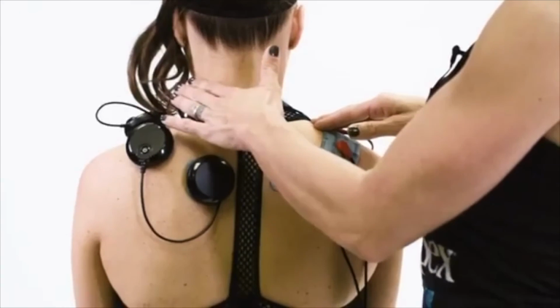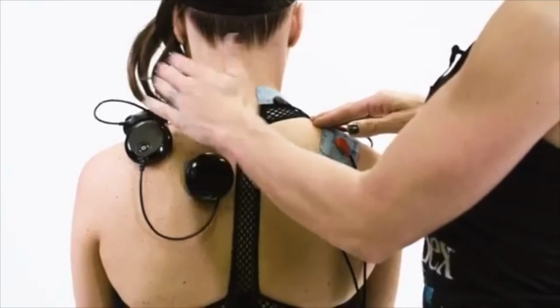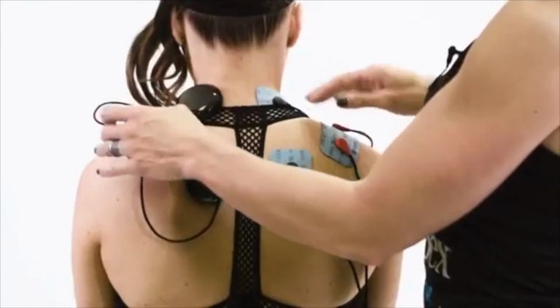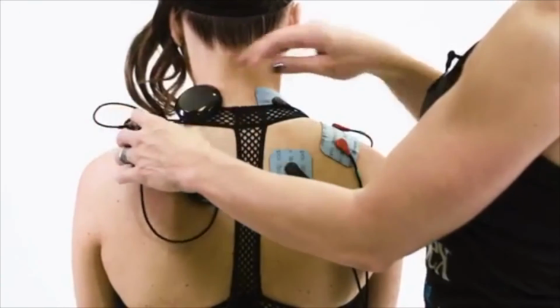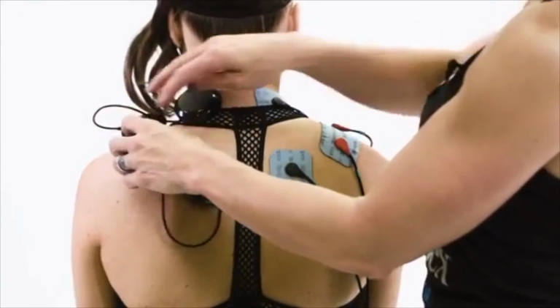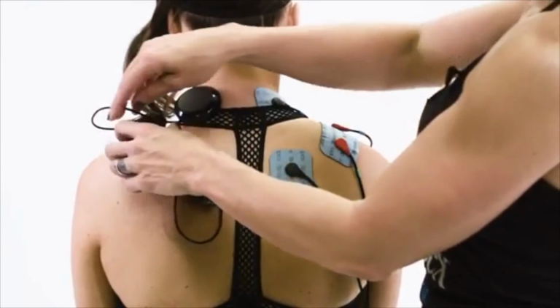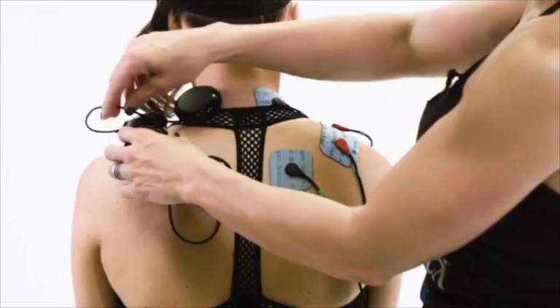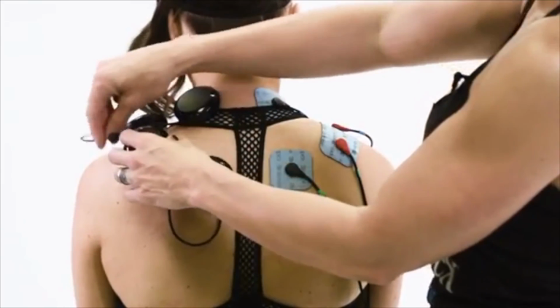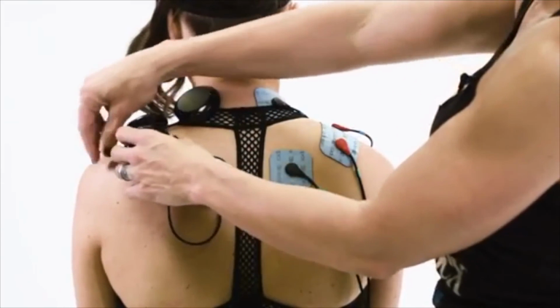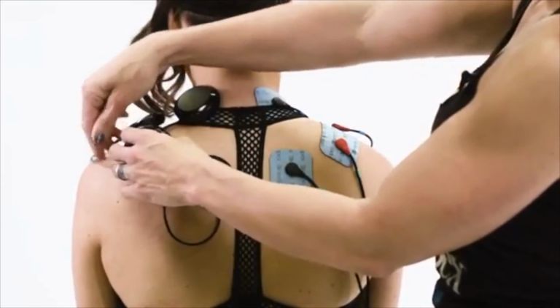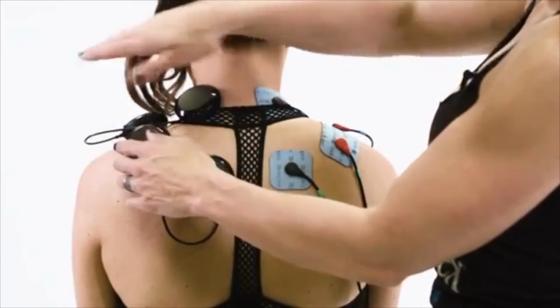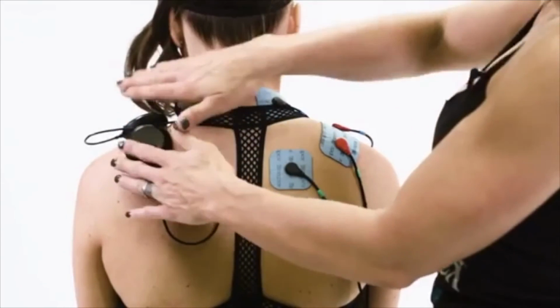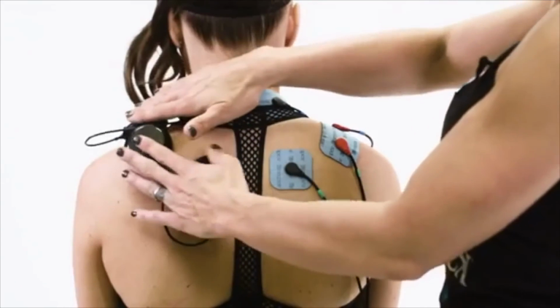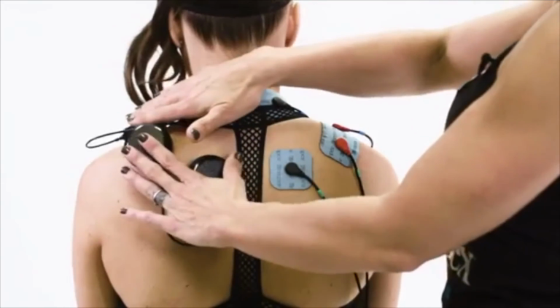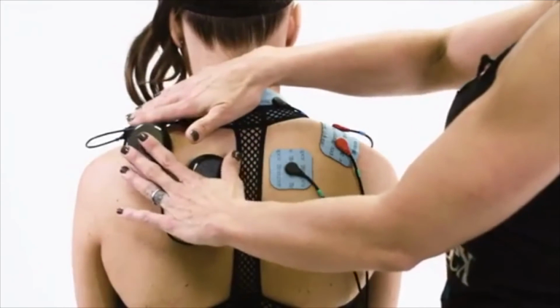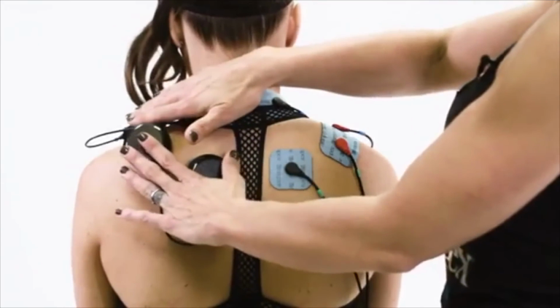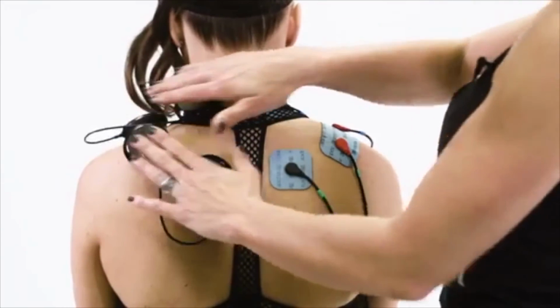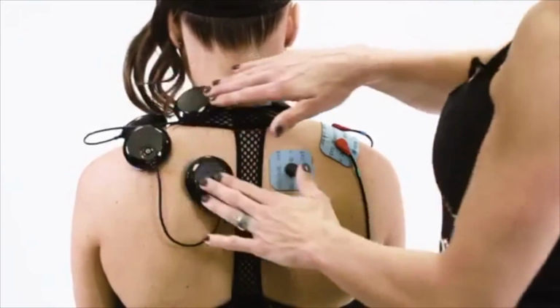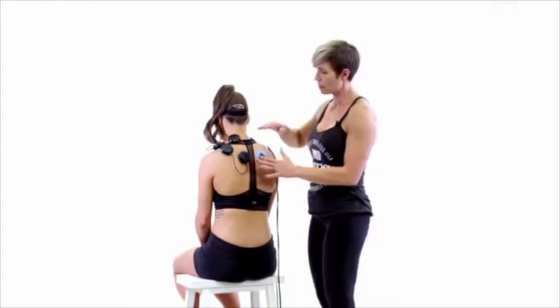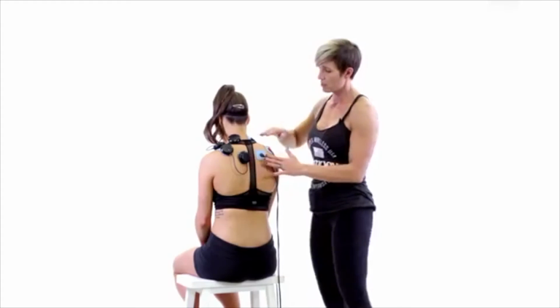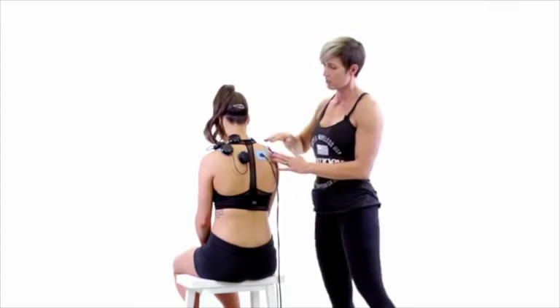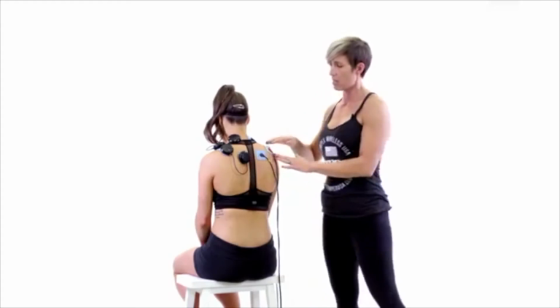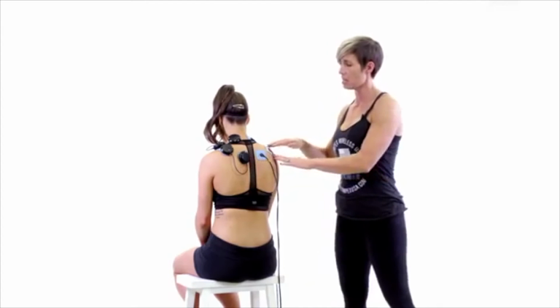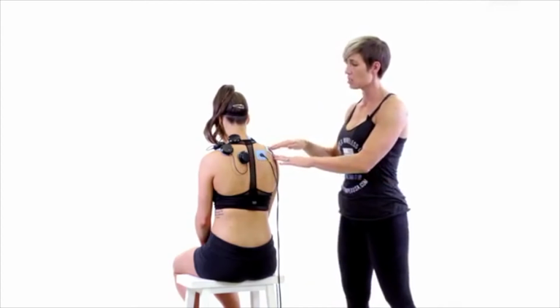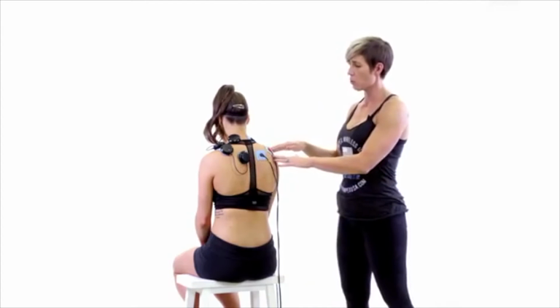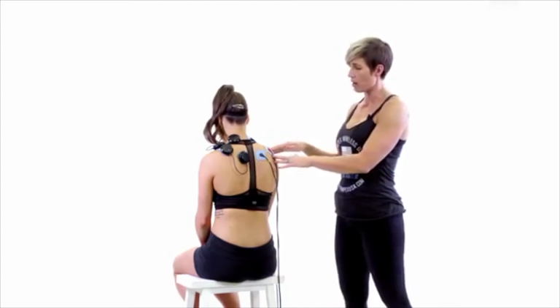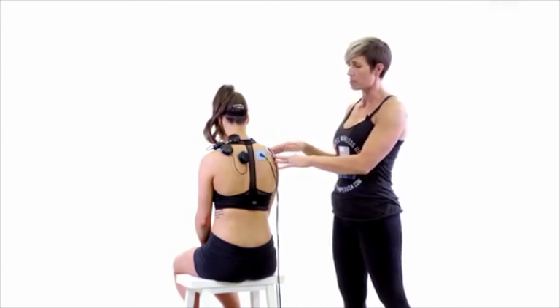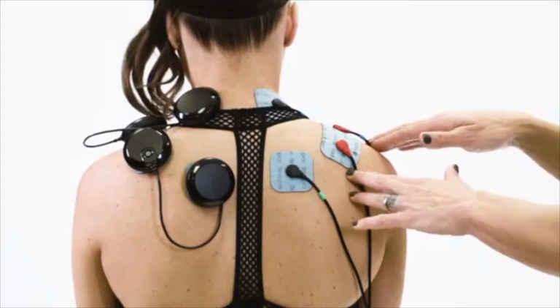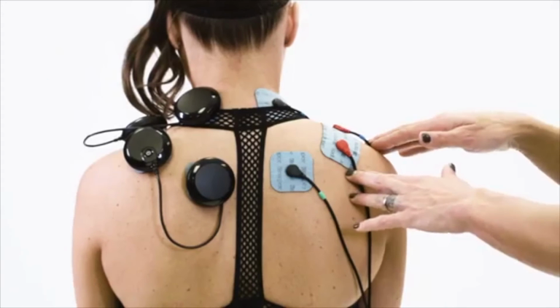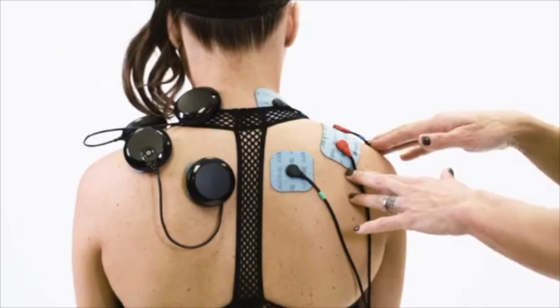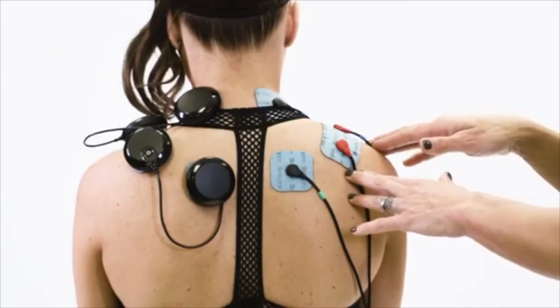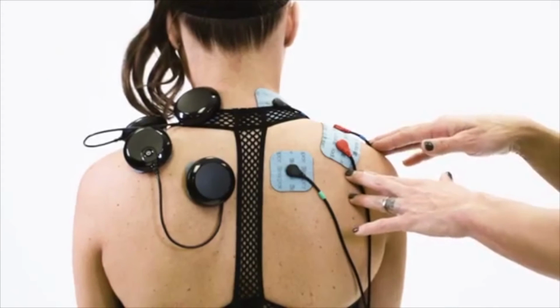So here you can see the wireless setup for the trap and the wired setup for the trap.